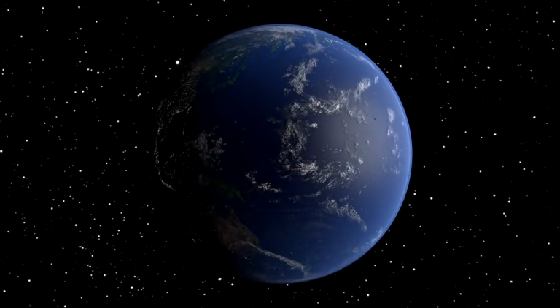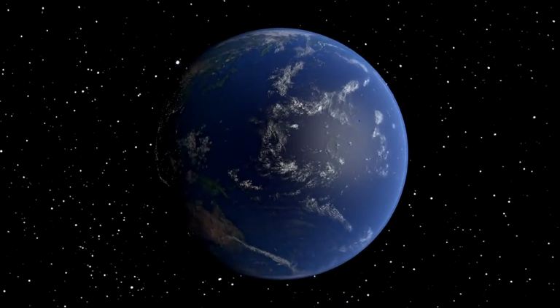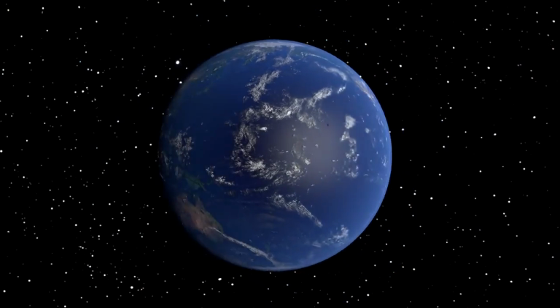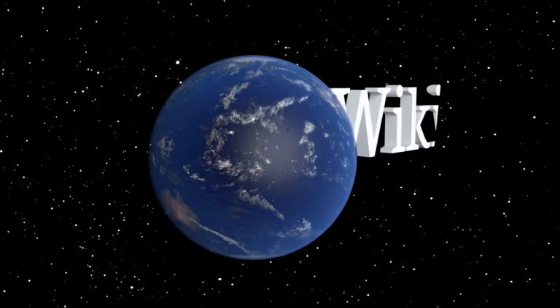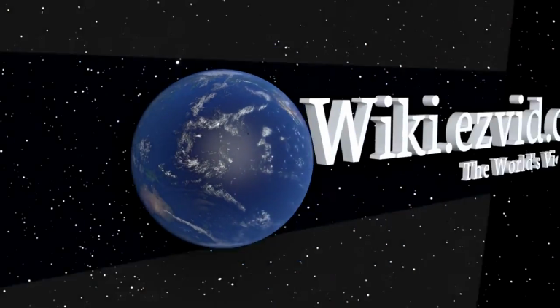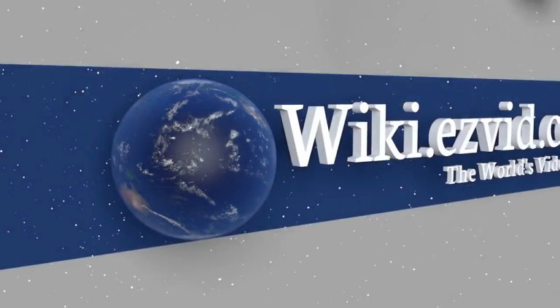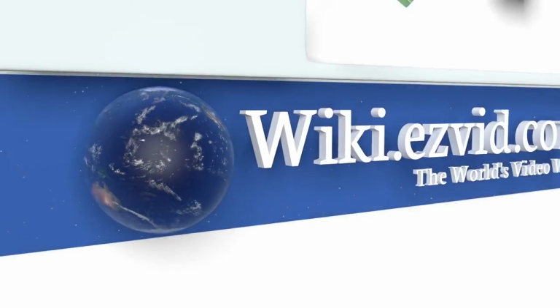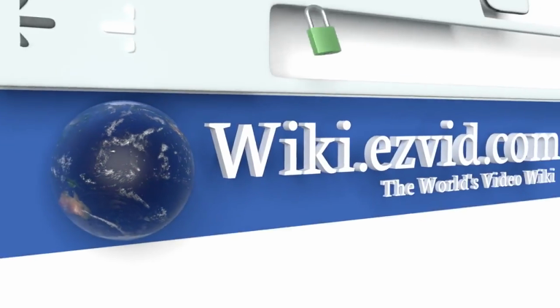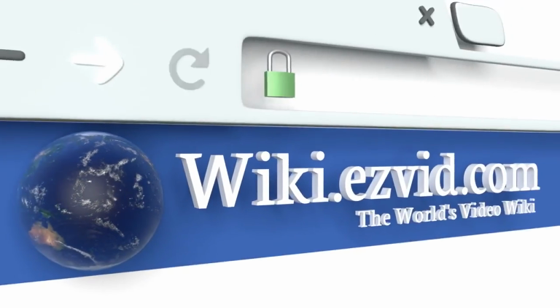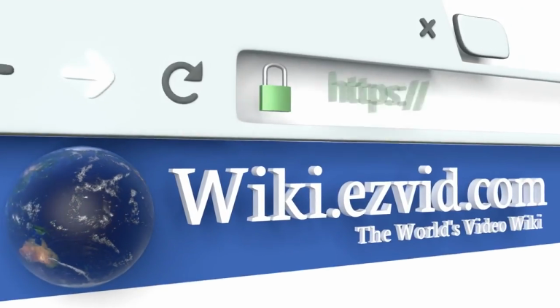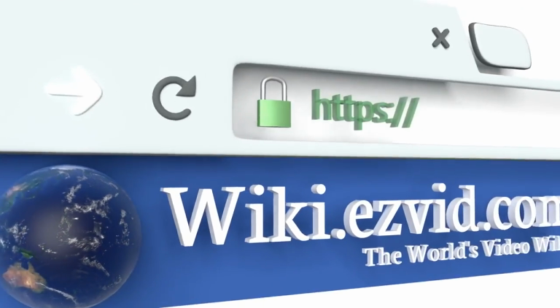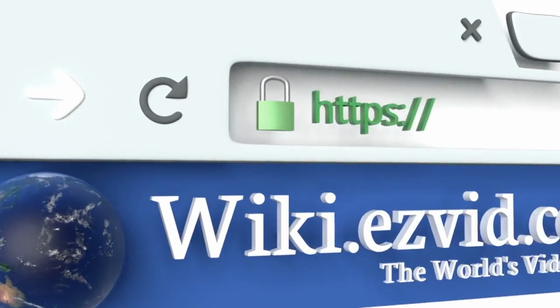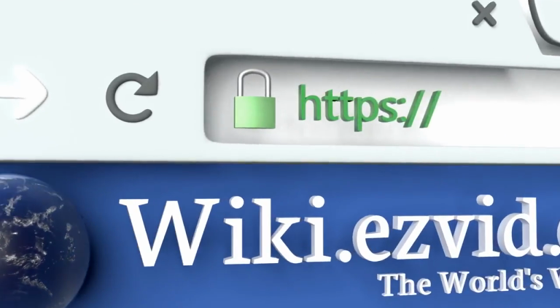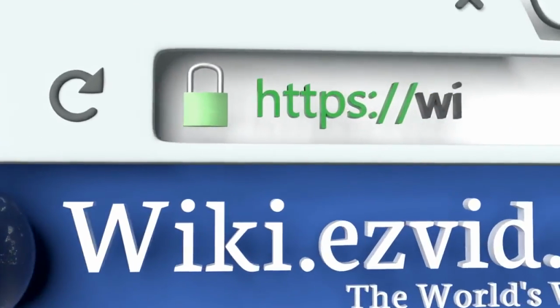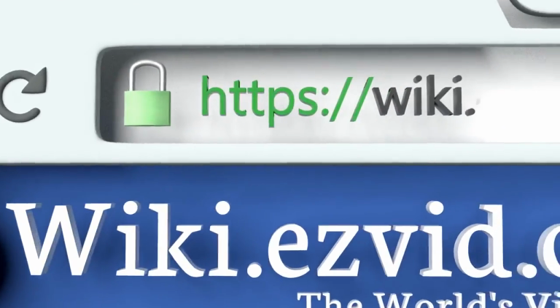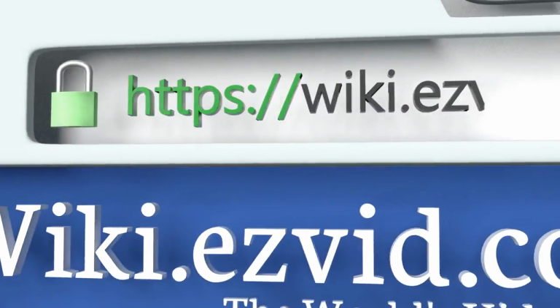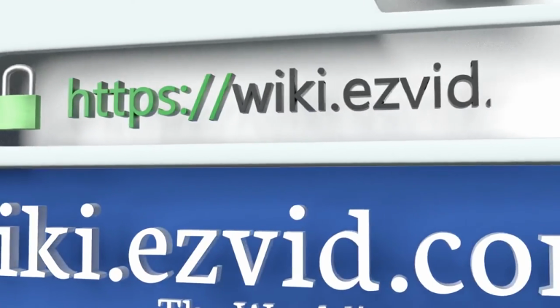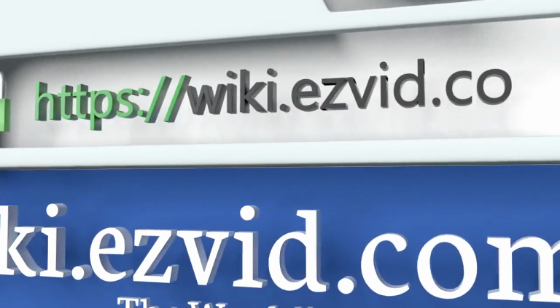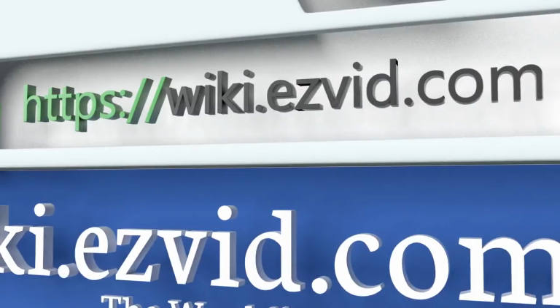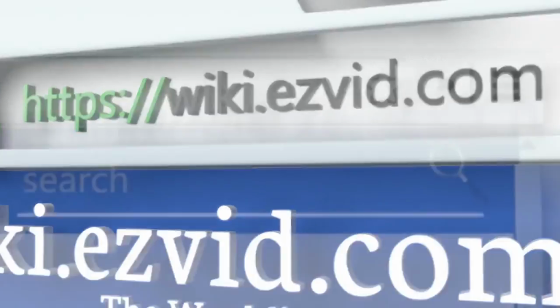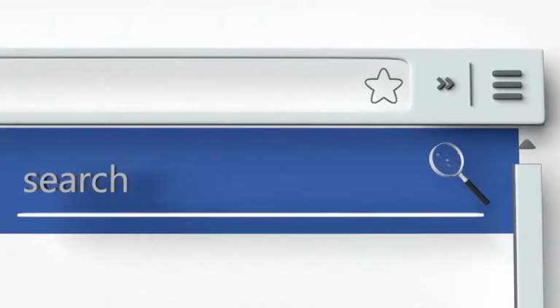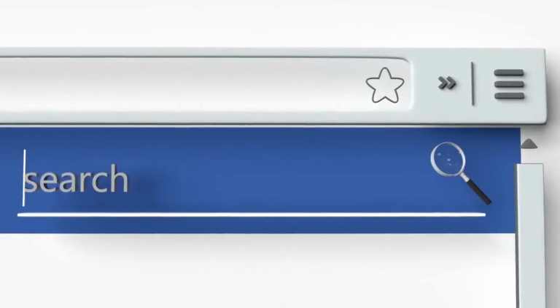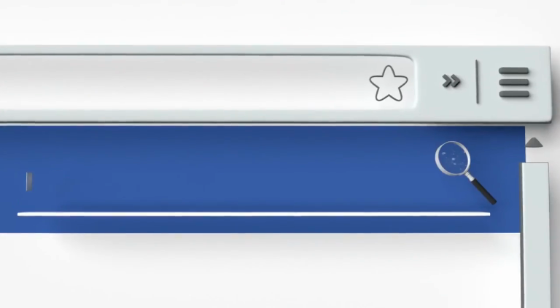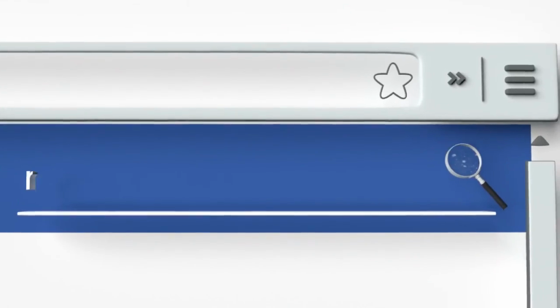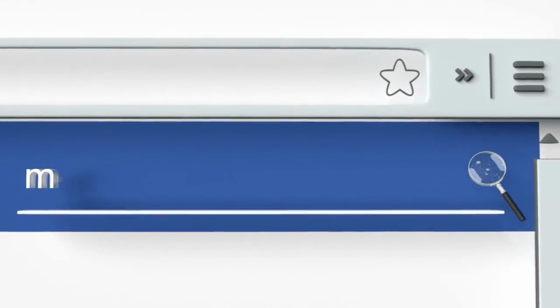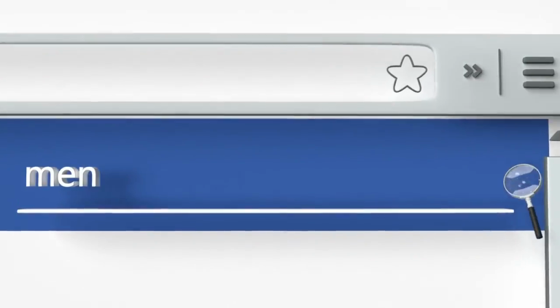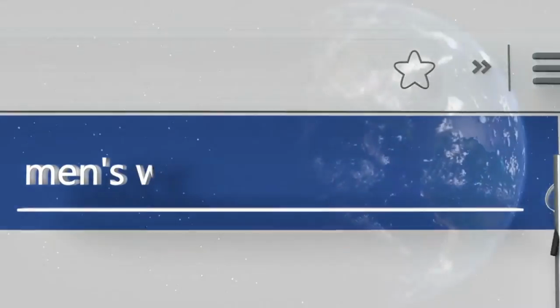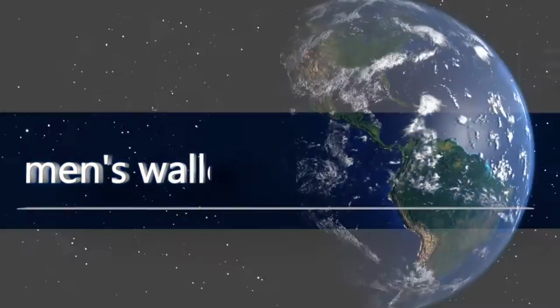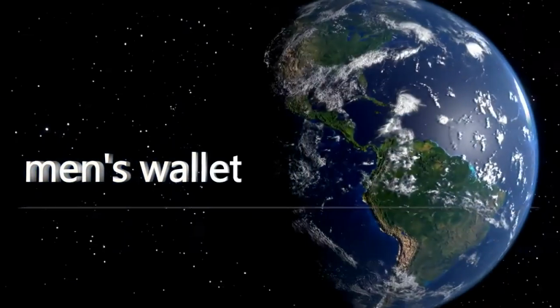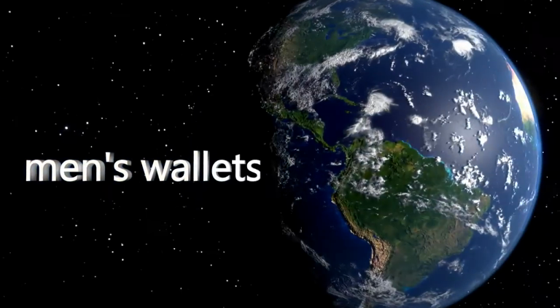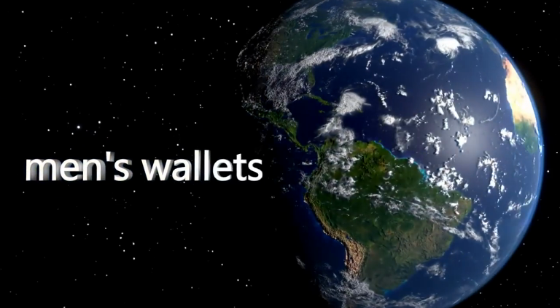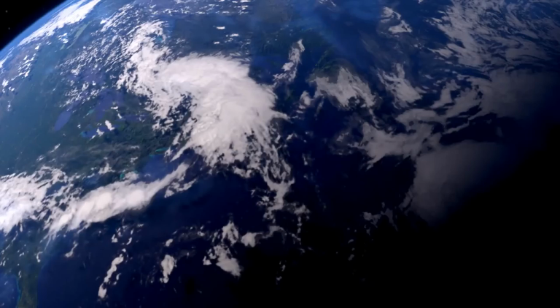To see all of our choices, go to wiki.easyvid.com and search for men's wallets, or click beneath this video.